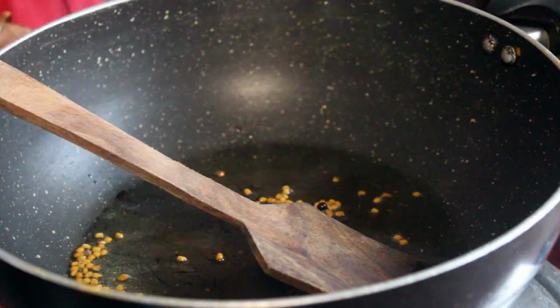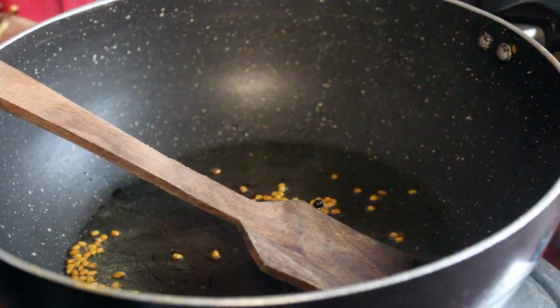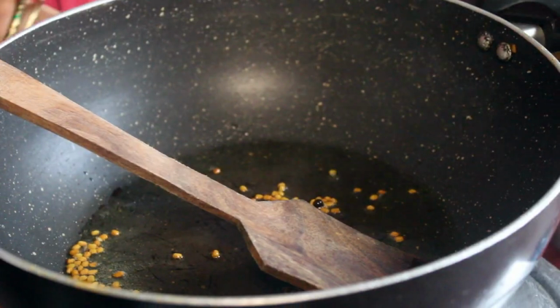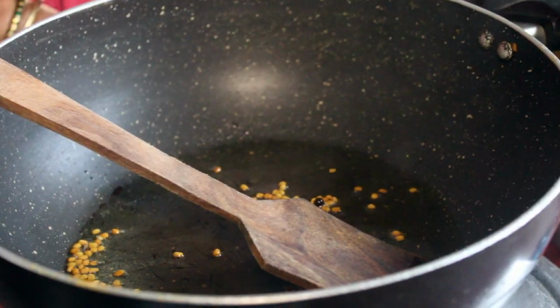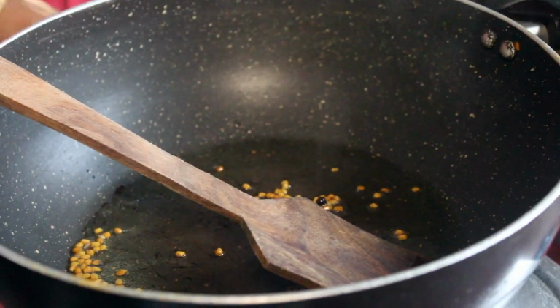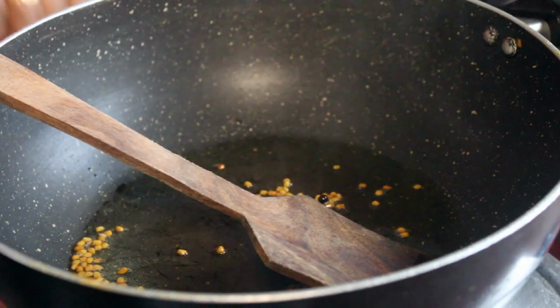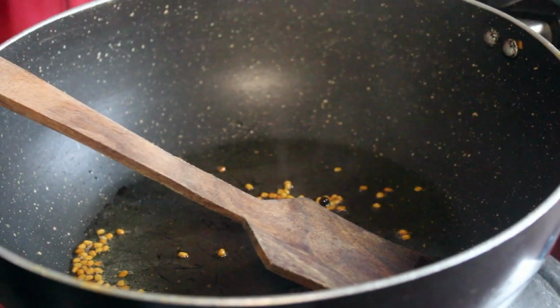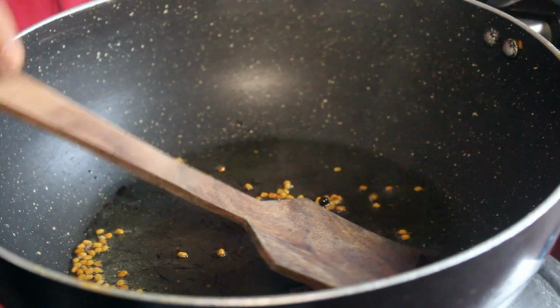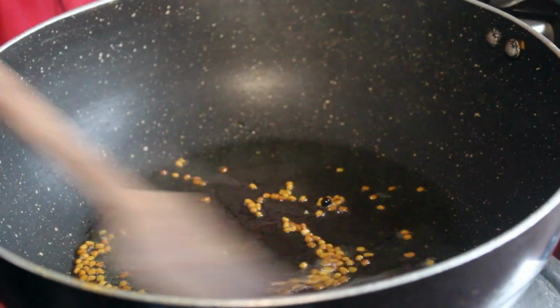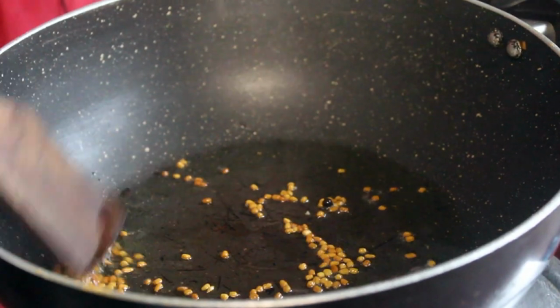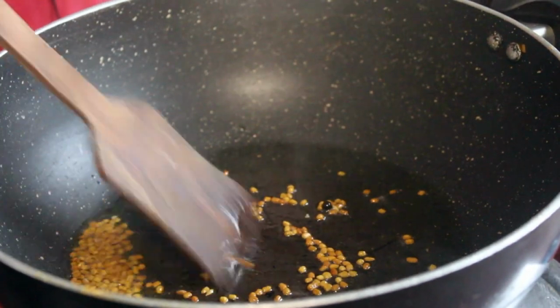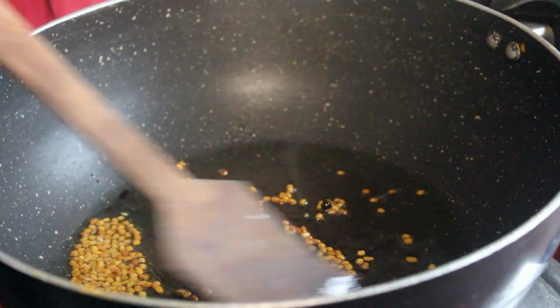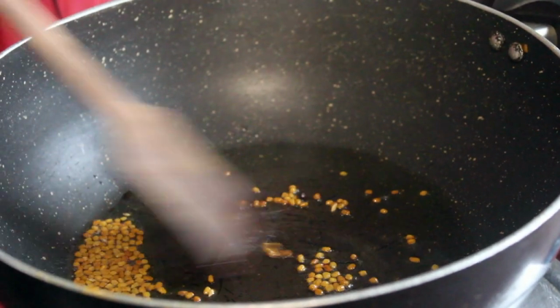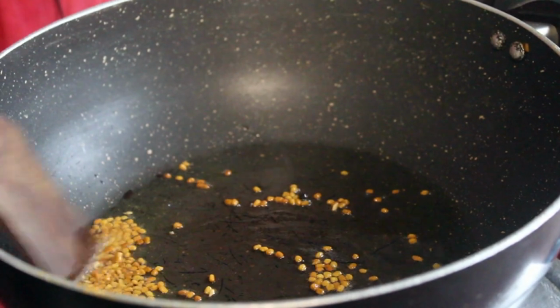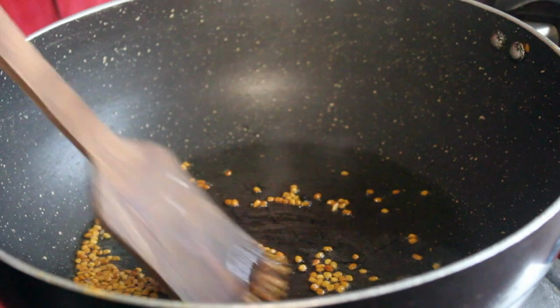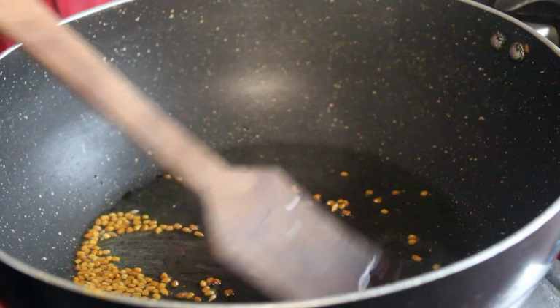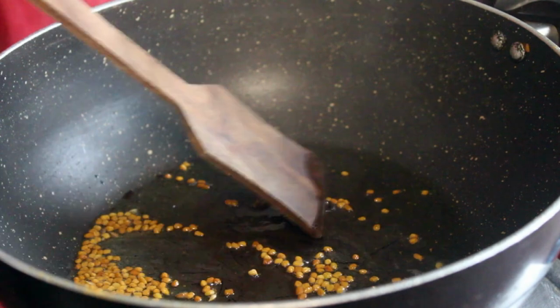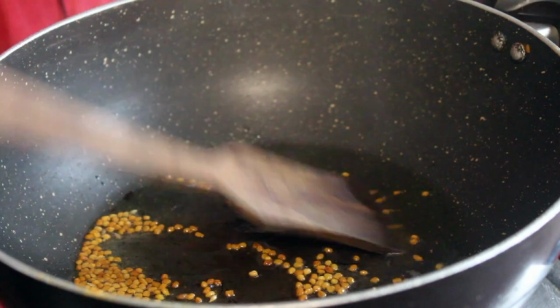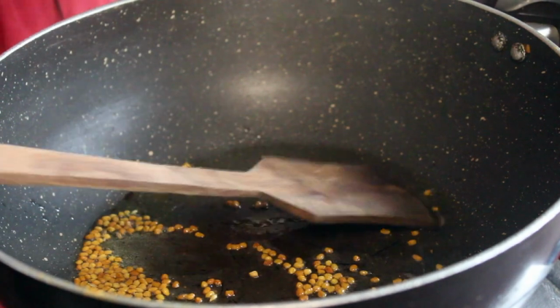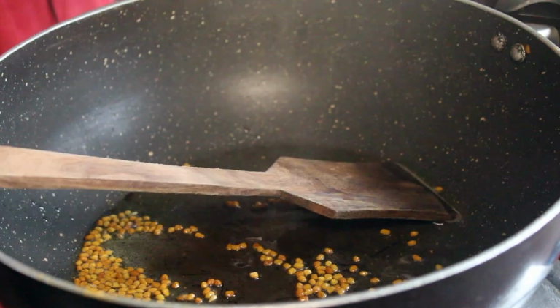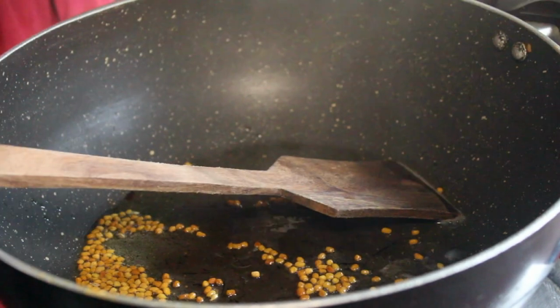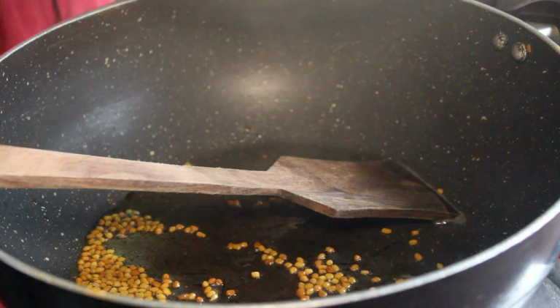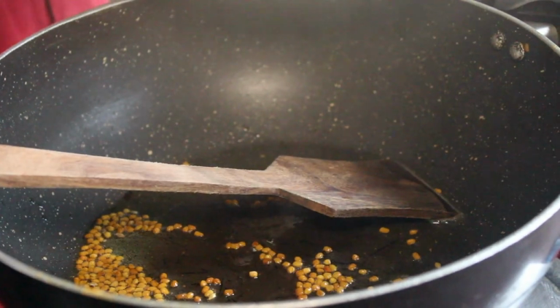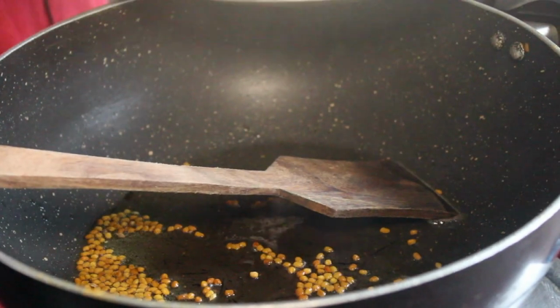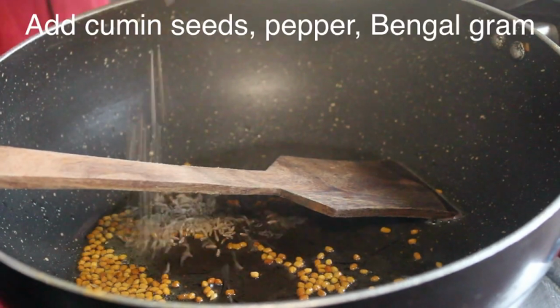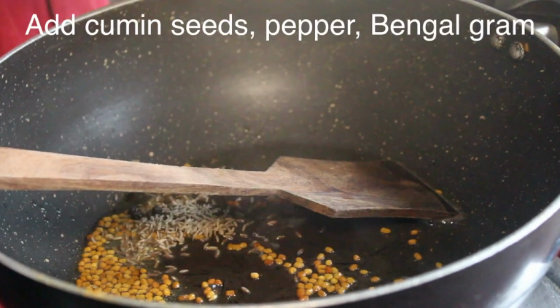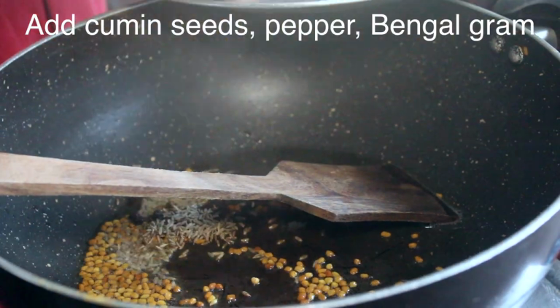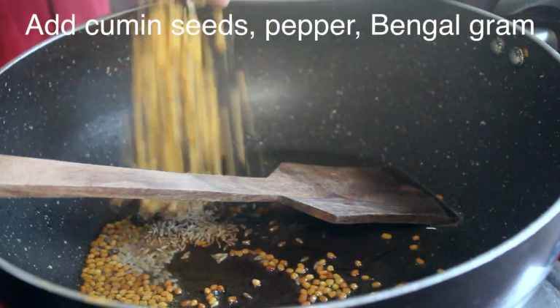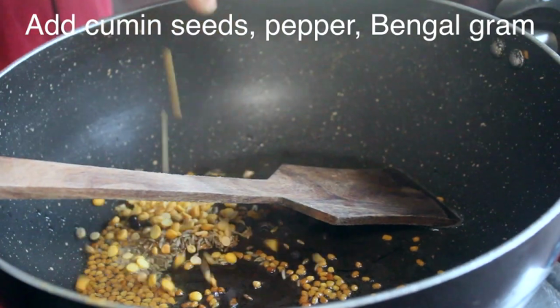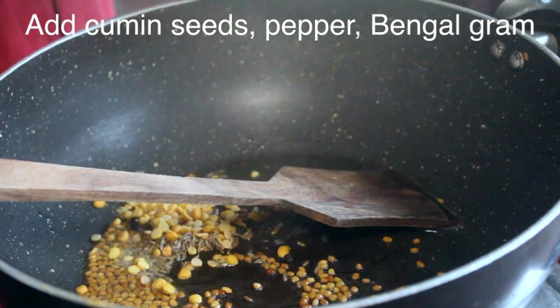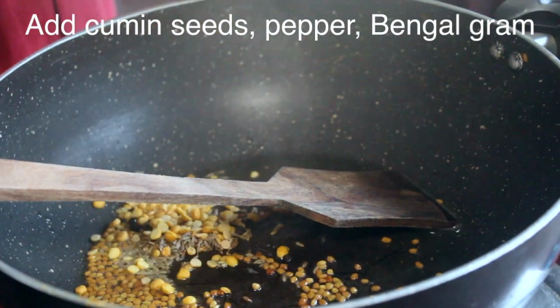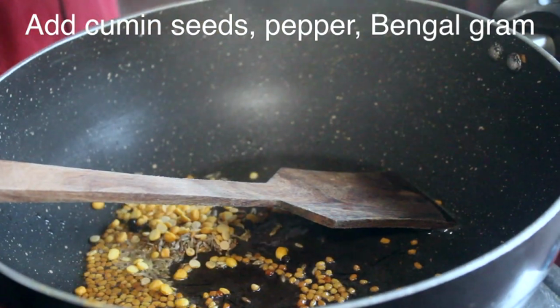Now let's slow it down. There is a little bit of heat. Now let's put it in here.